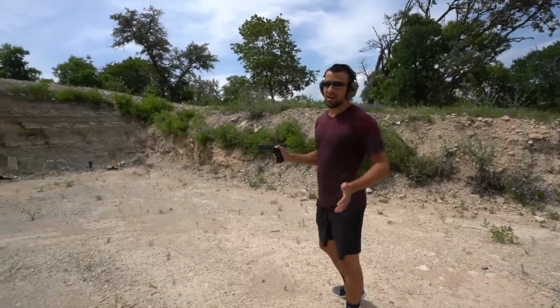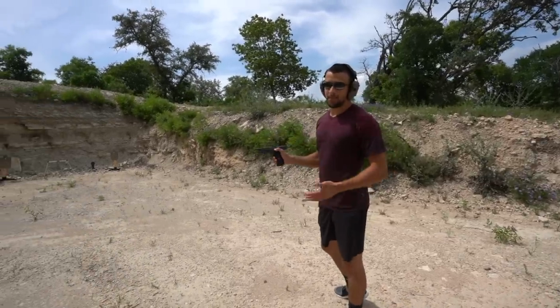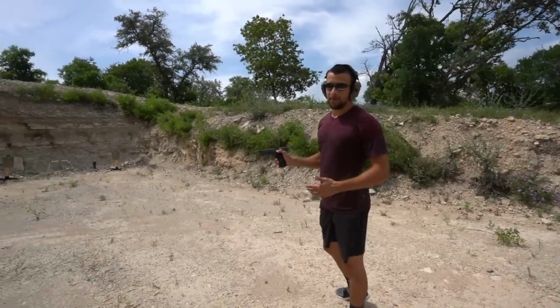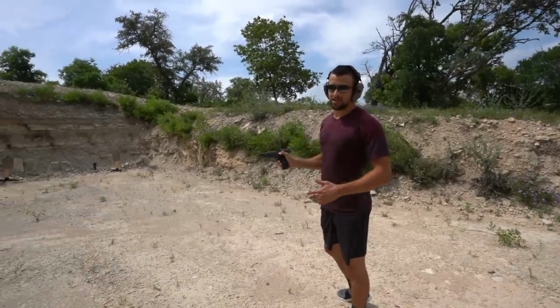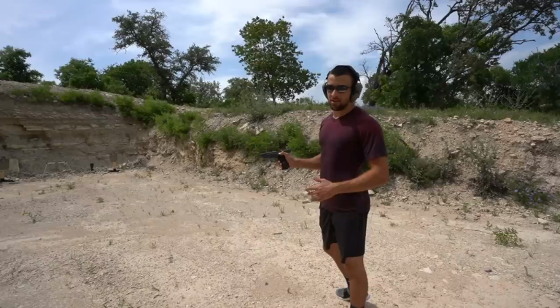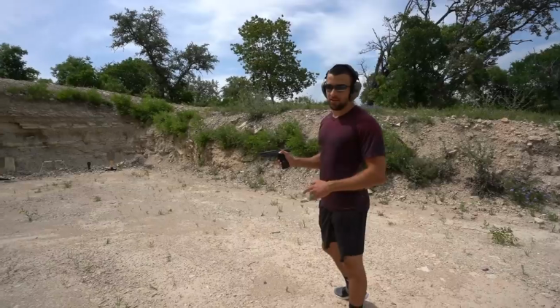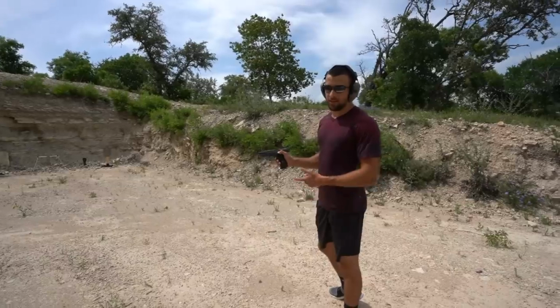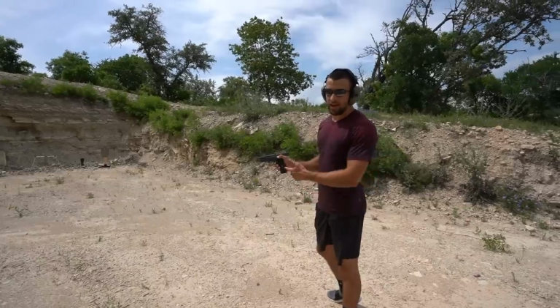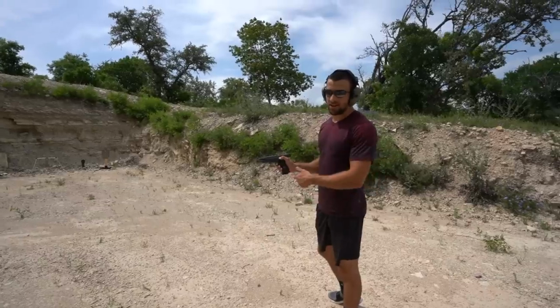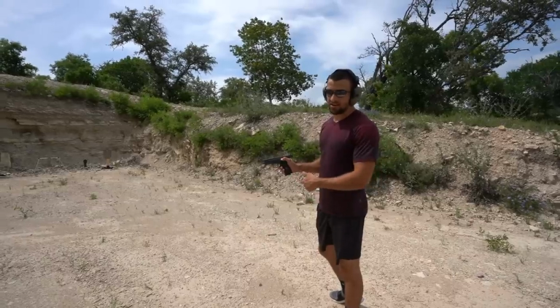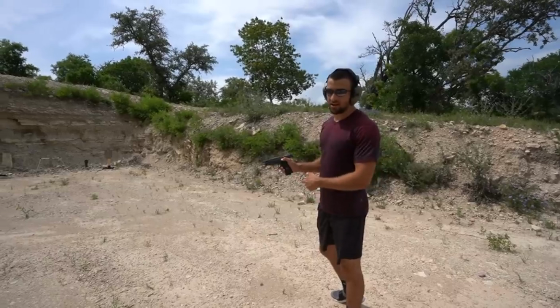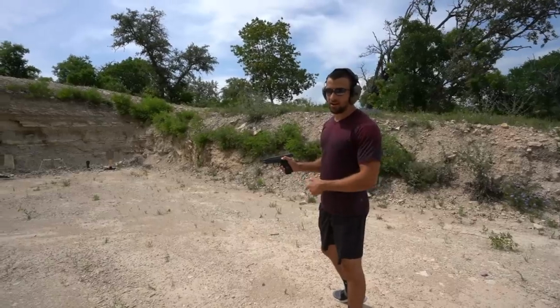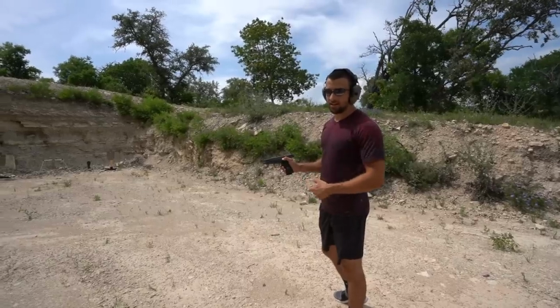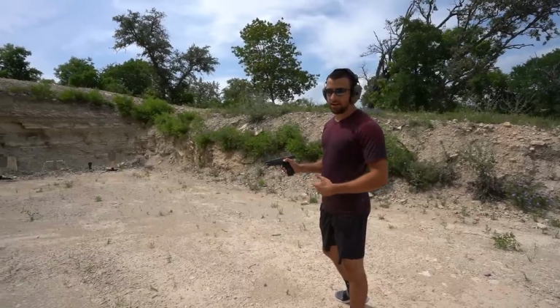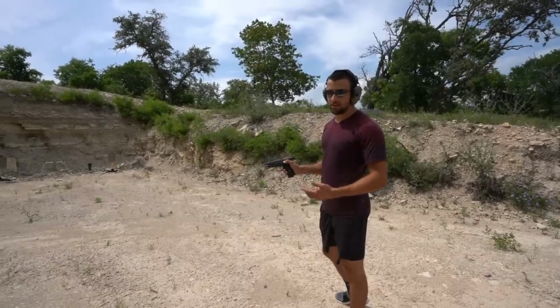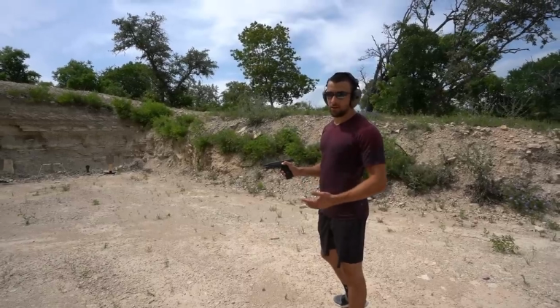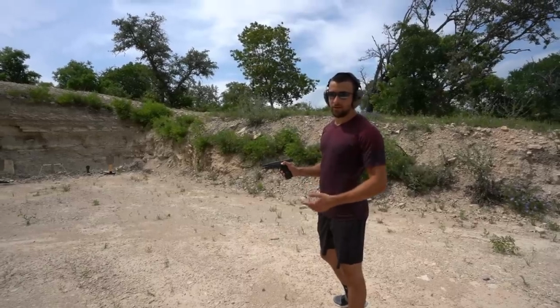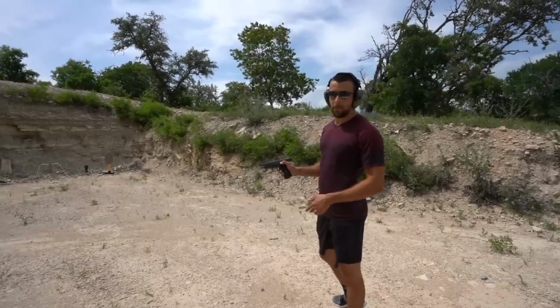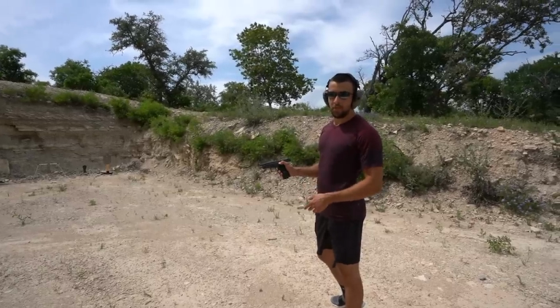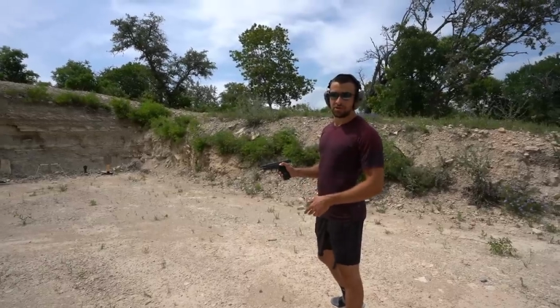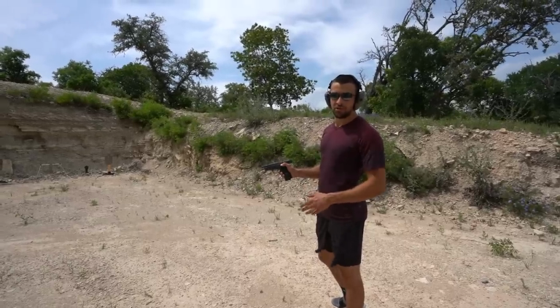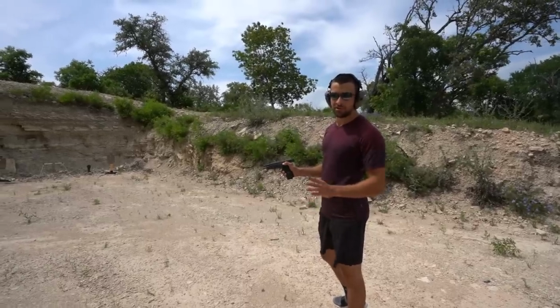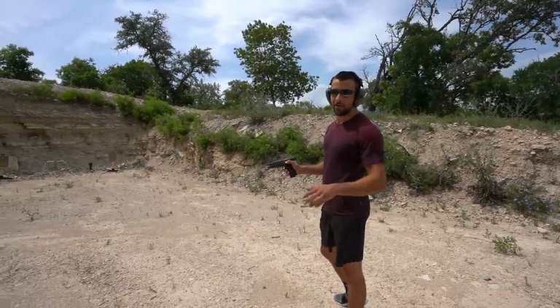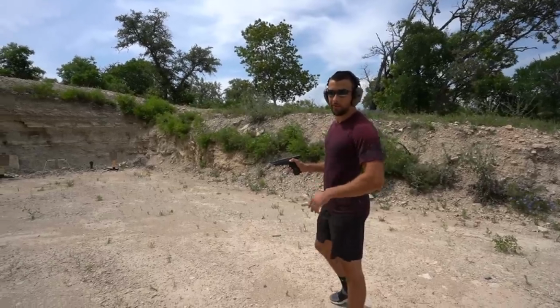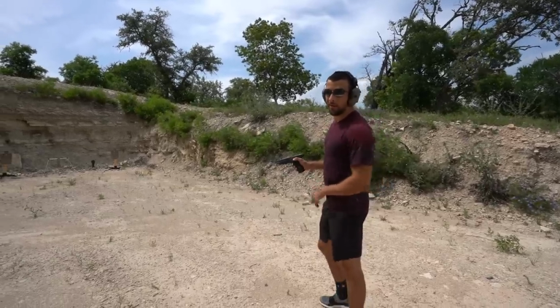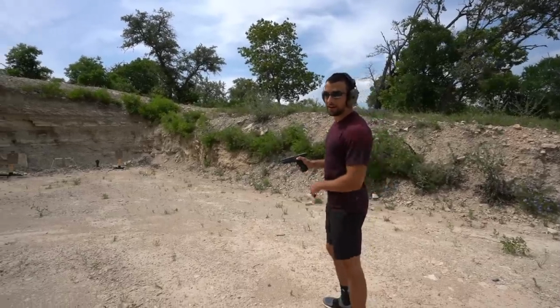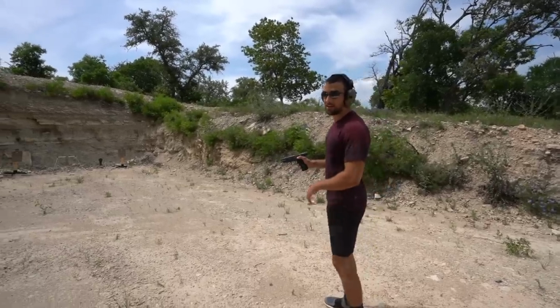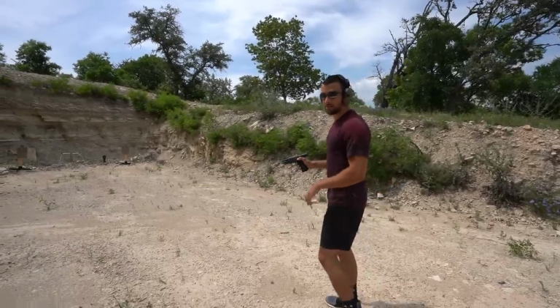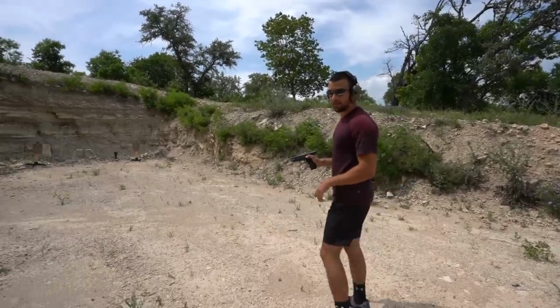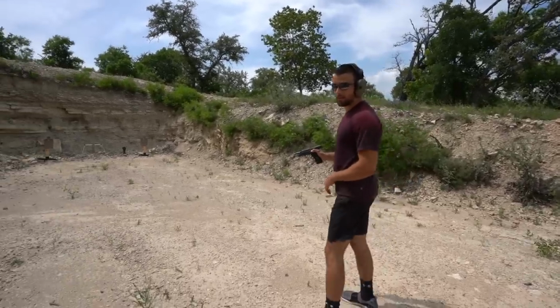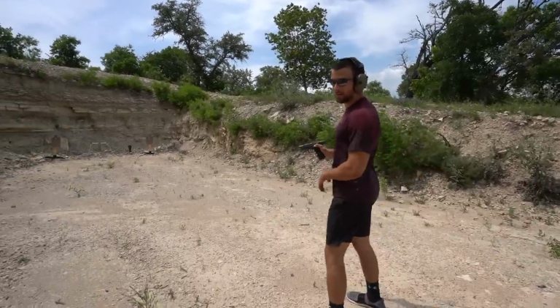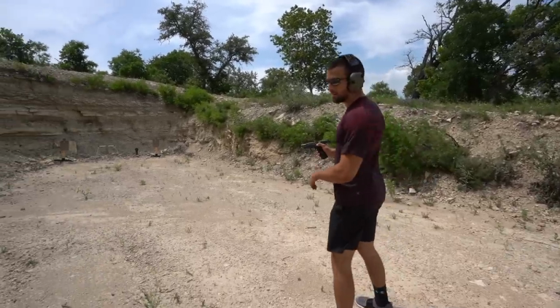Let's go ahead and put a couple rounds downrange. All that talk about how much I love it, but I actually haven't shot it in a little over a month or two, so excuse me for my misses.